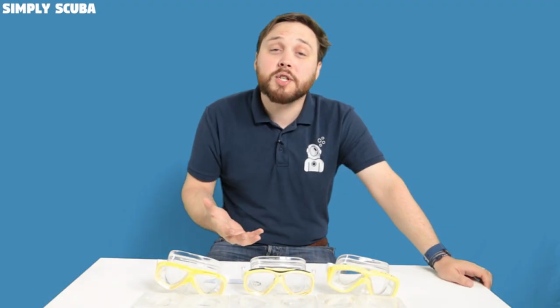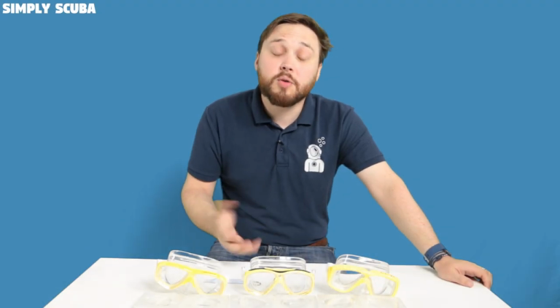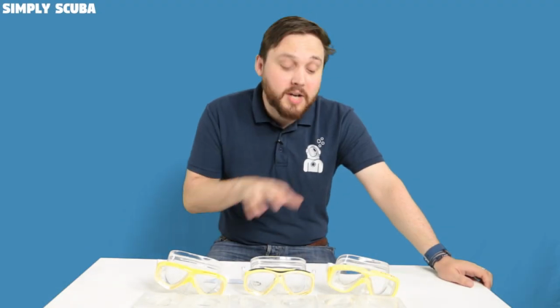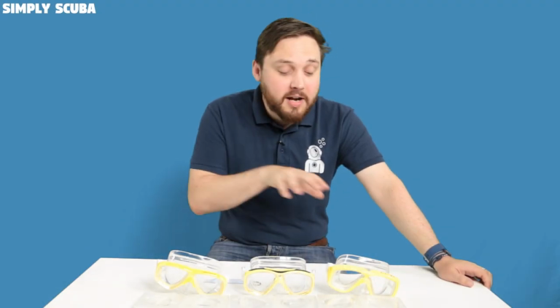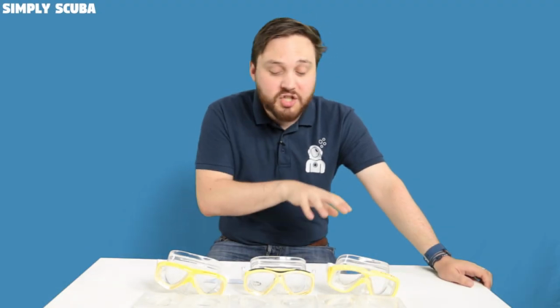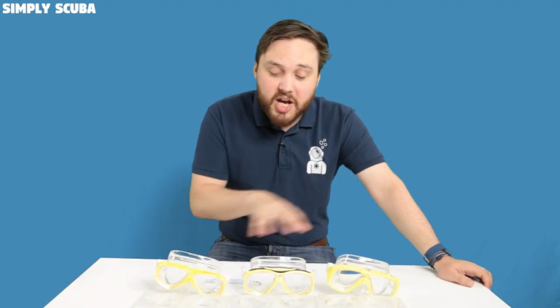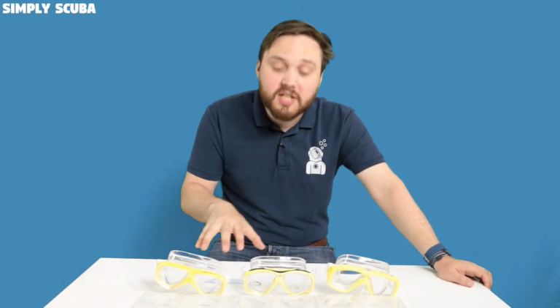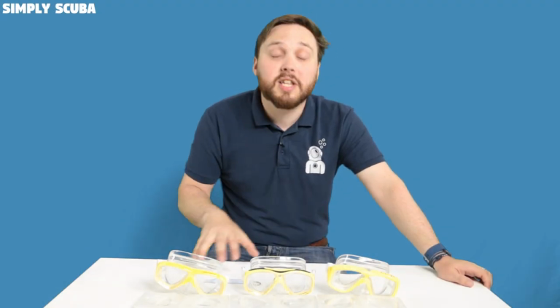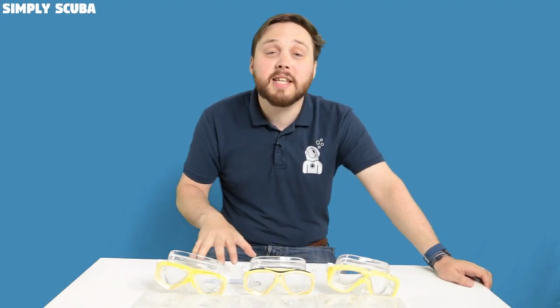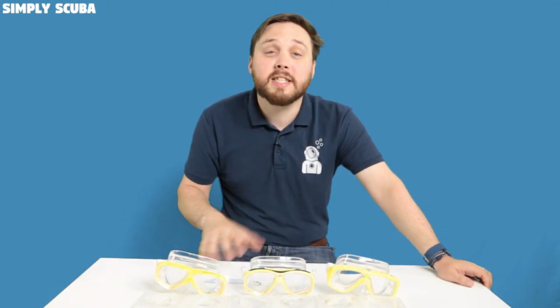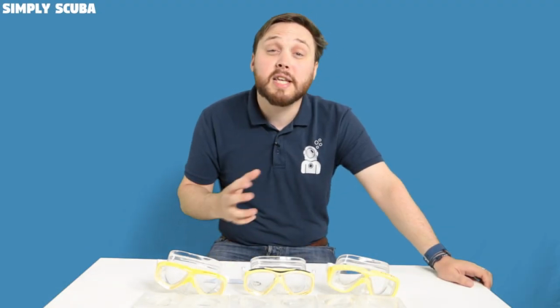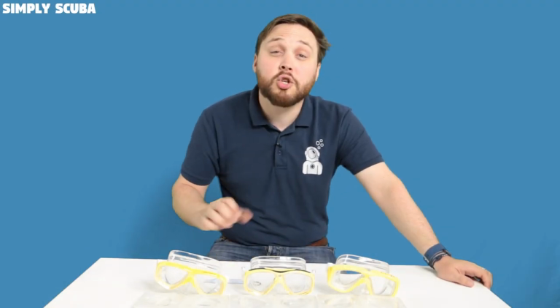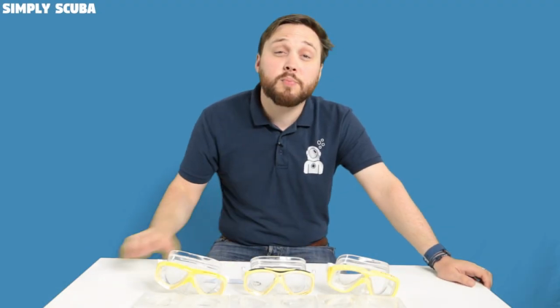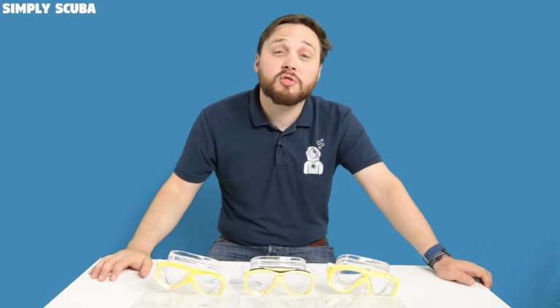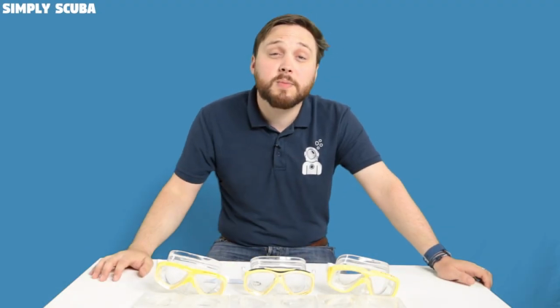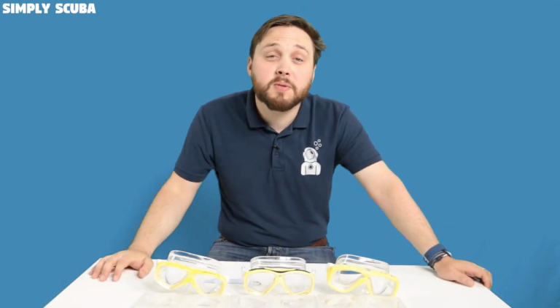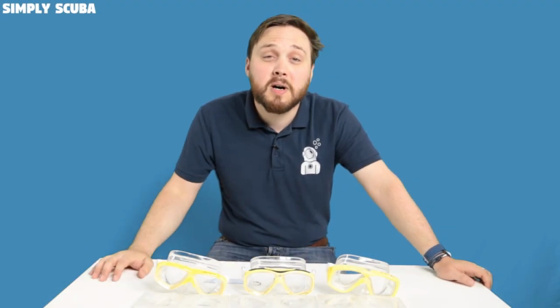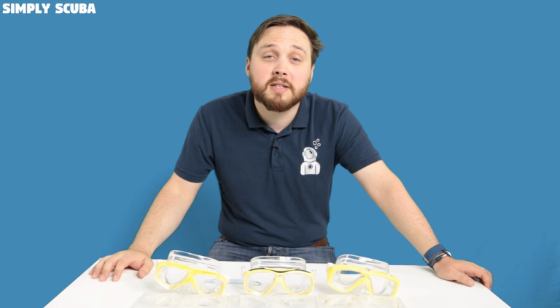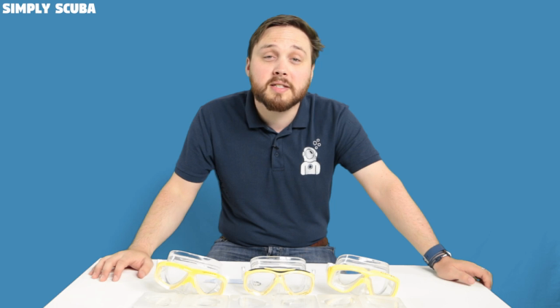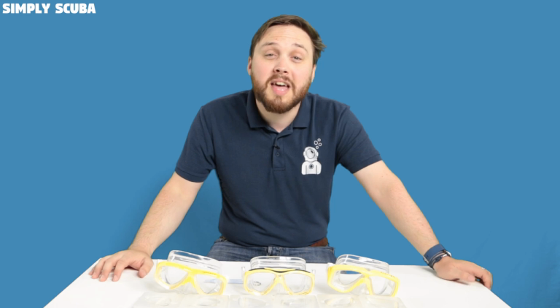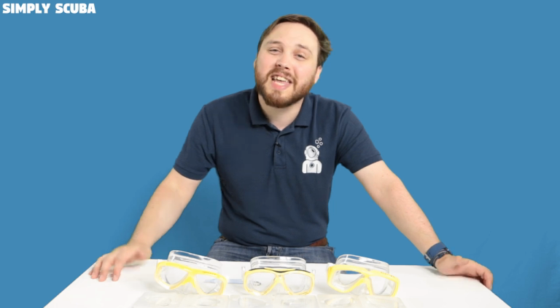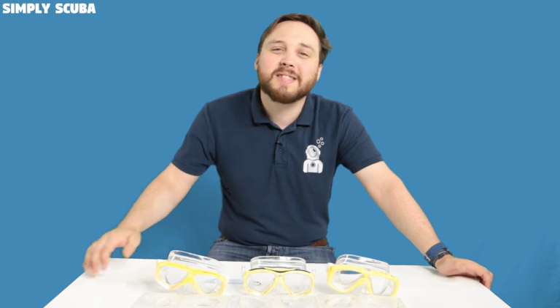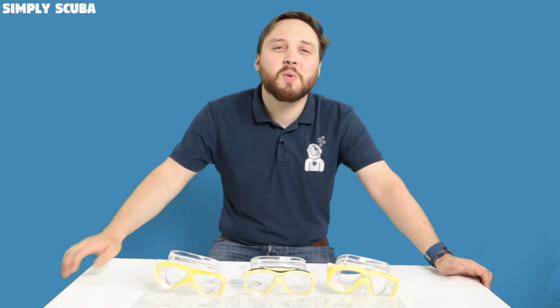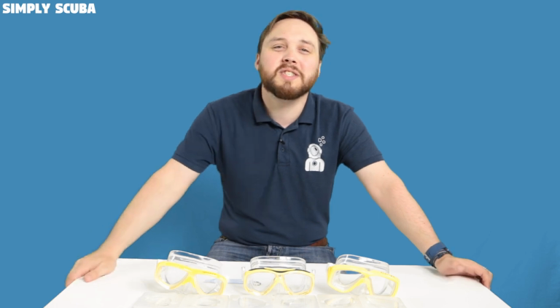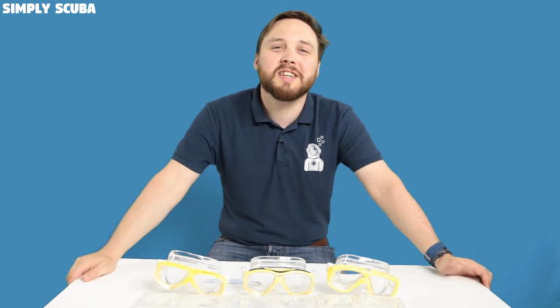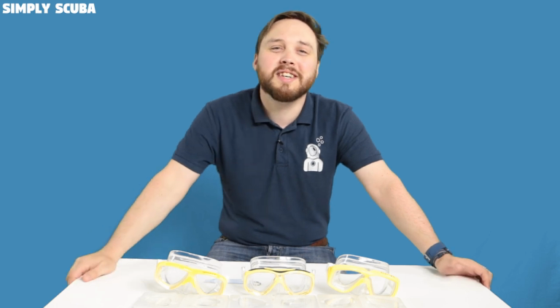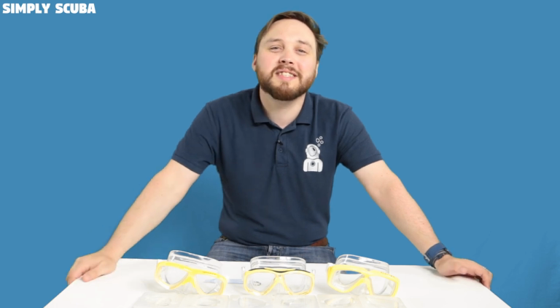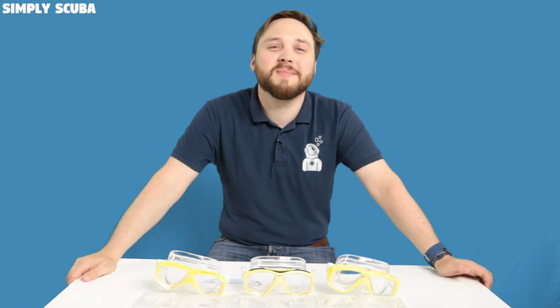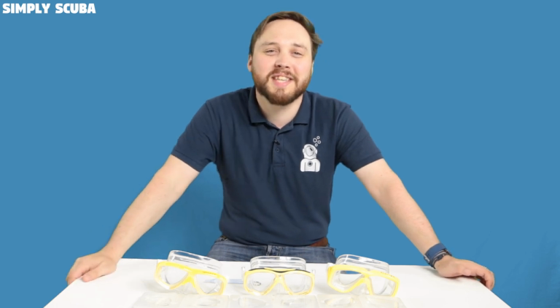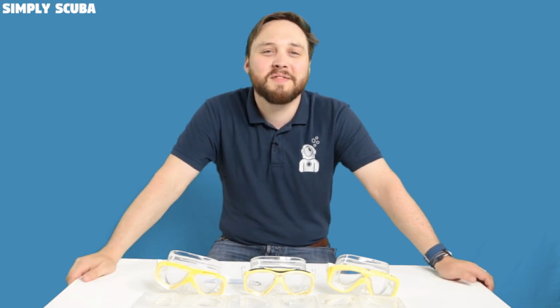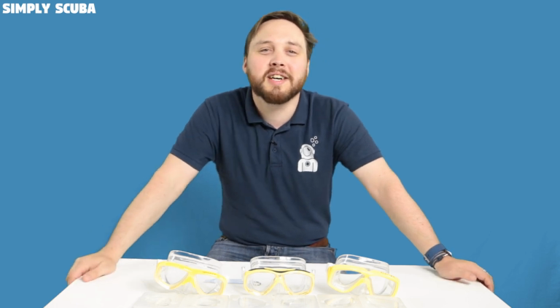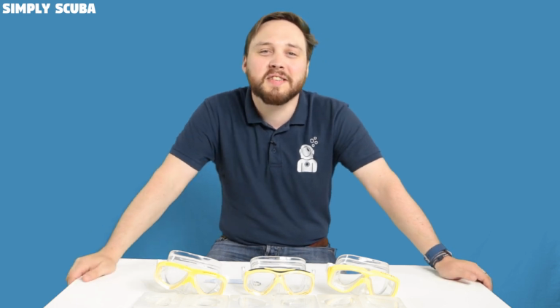That was a quick how-to on how to change the lenses in your prescription masks. Thanks for watching guys, and safe diving.